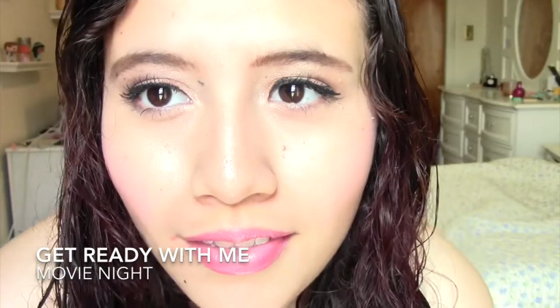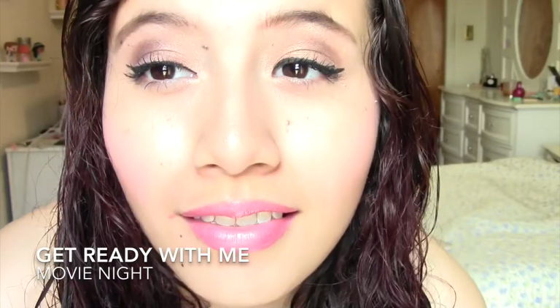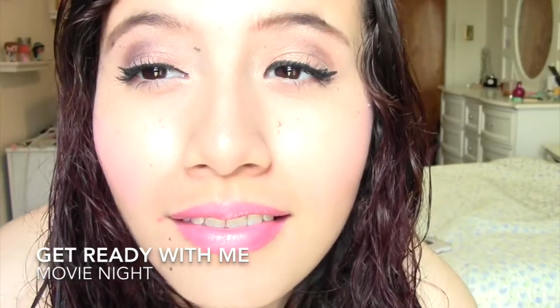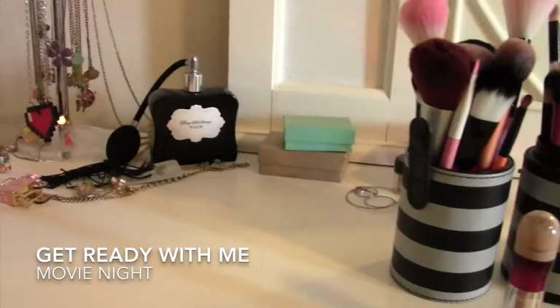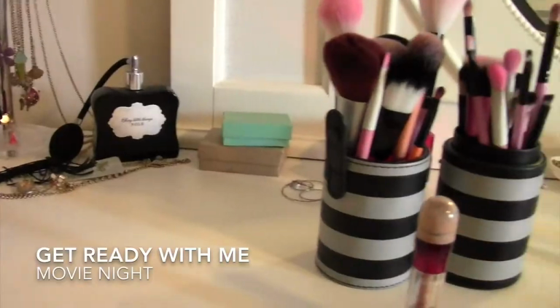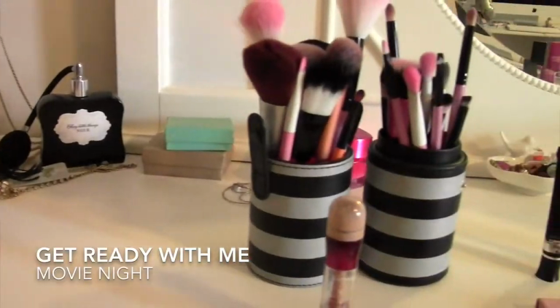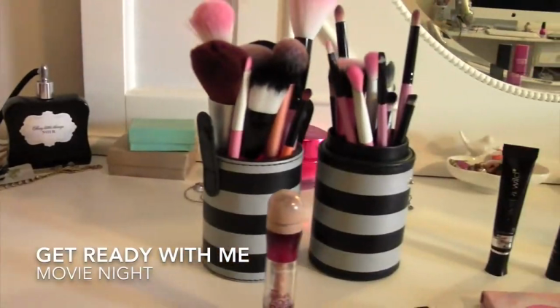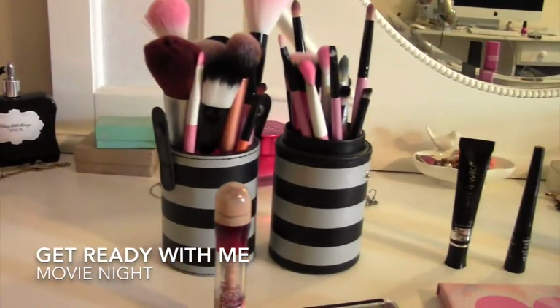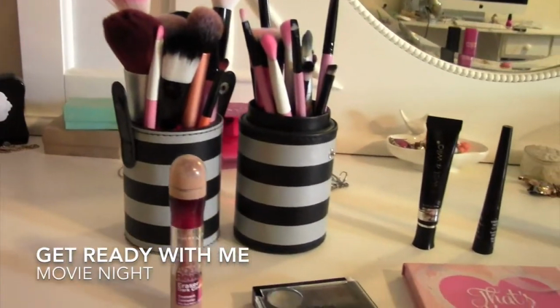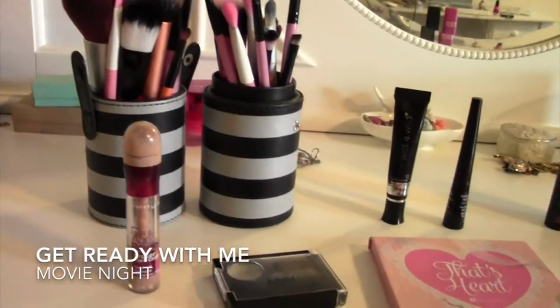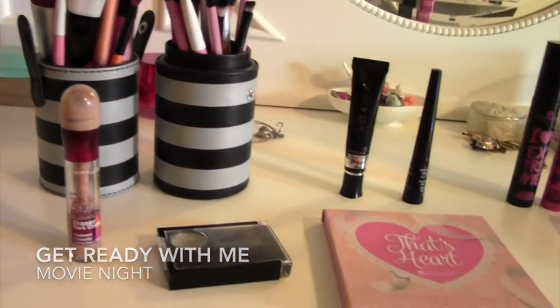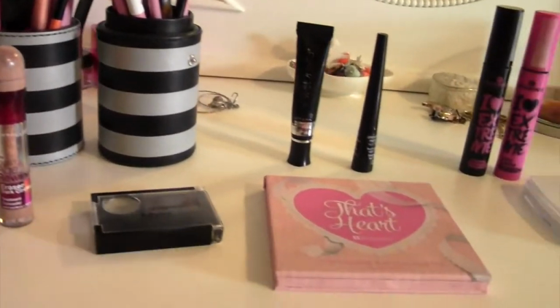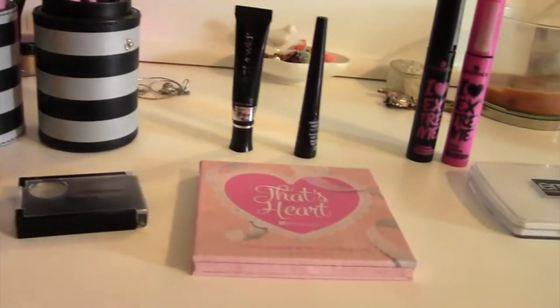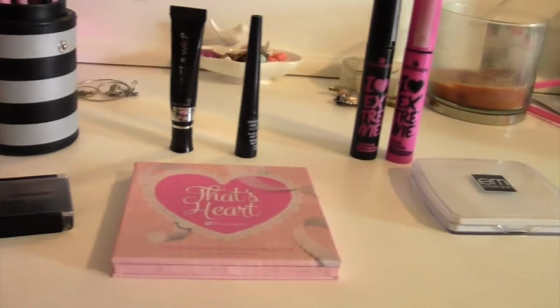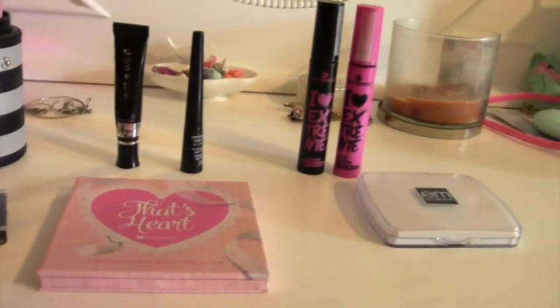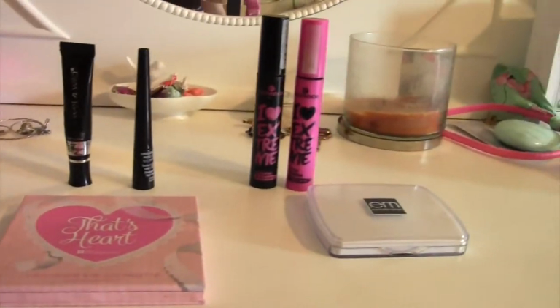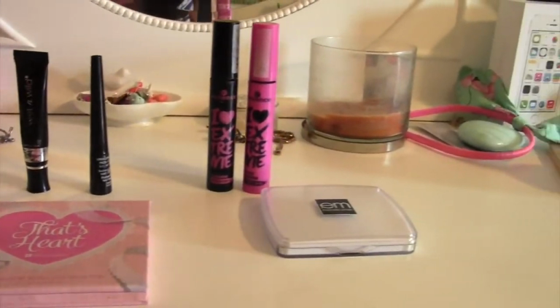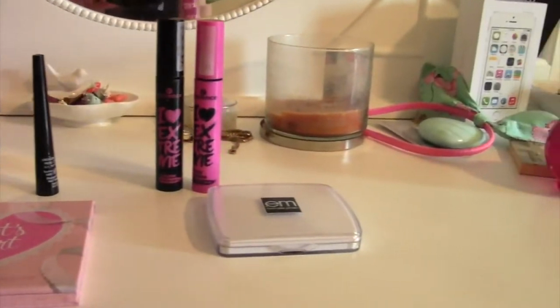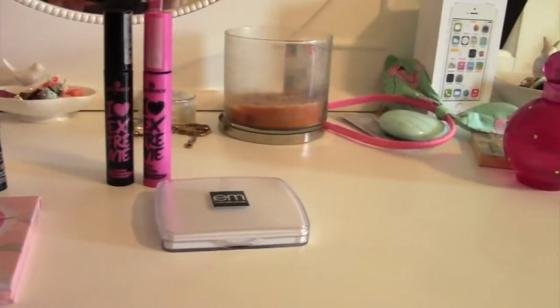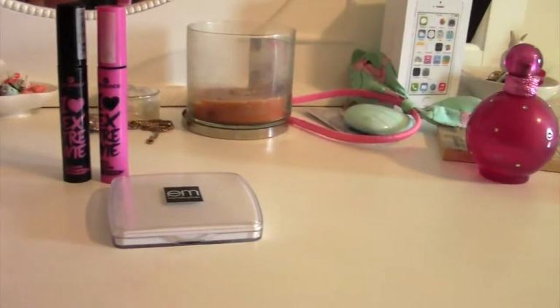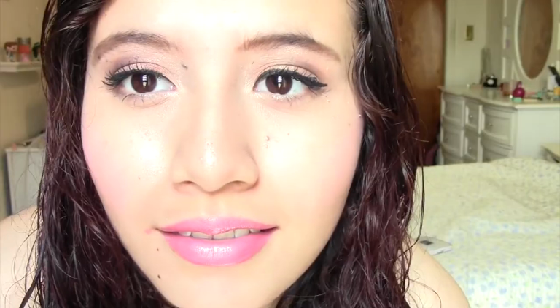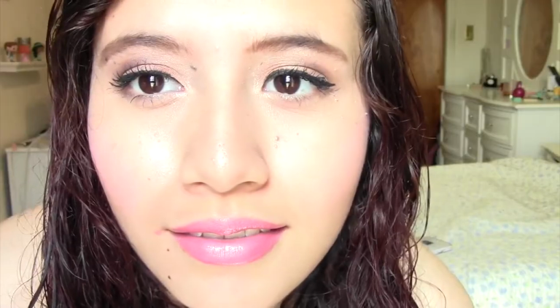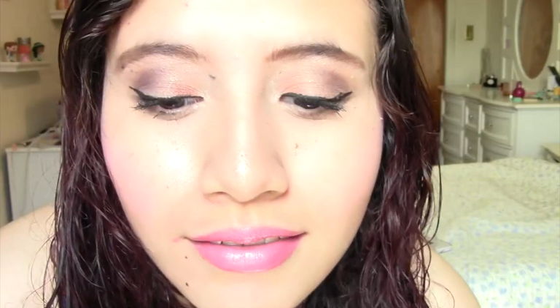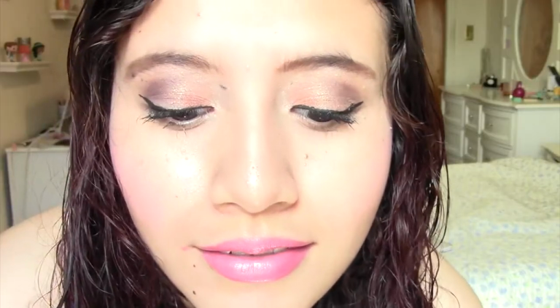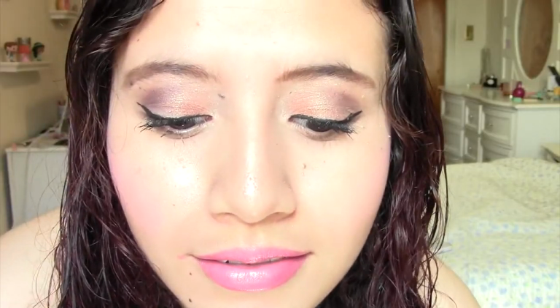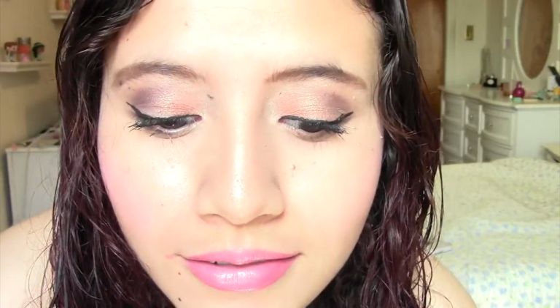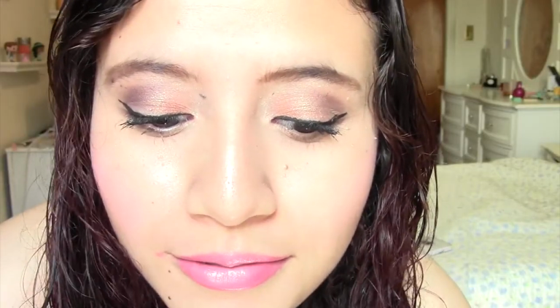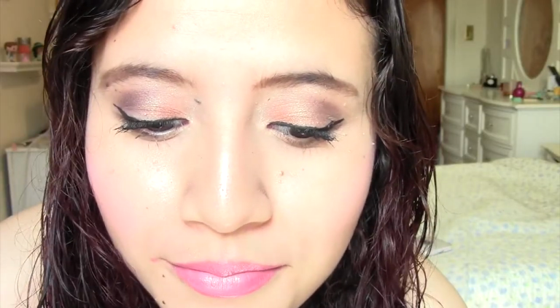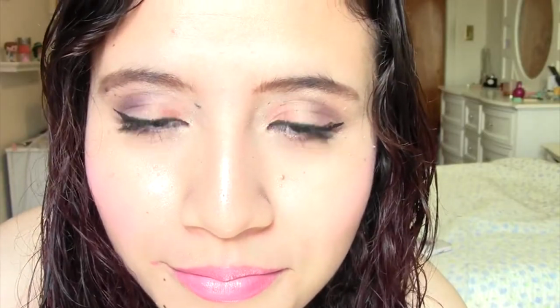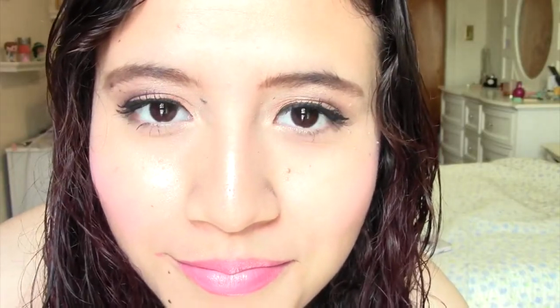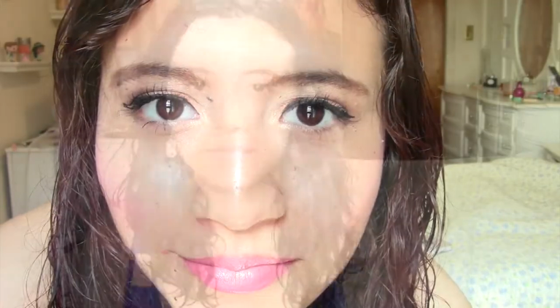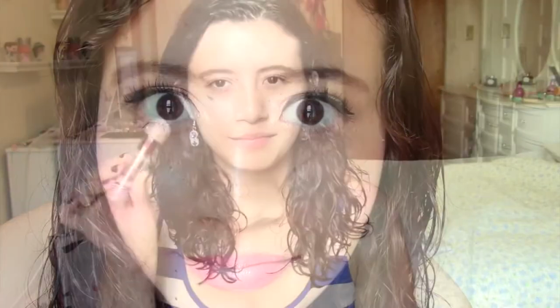Hey guys! I'm going to be doing a get ready with me. I went to see Godzilla recently and I tried a different look, so if you're interested, just keep watching.